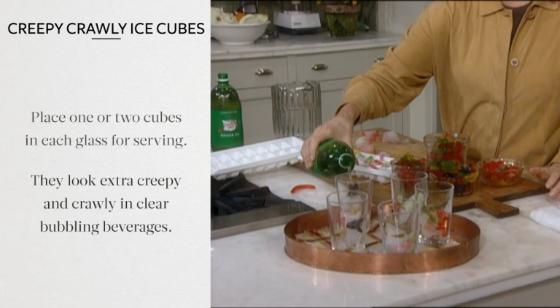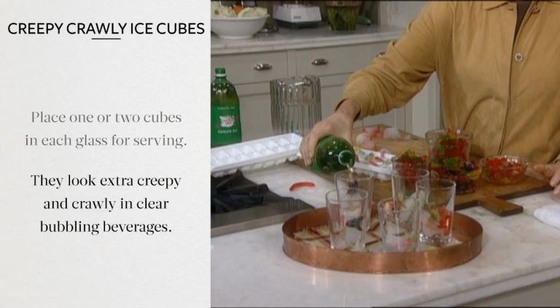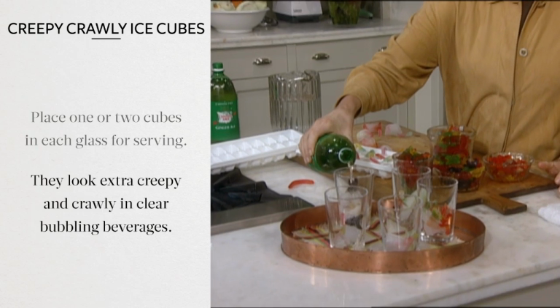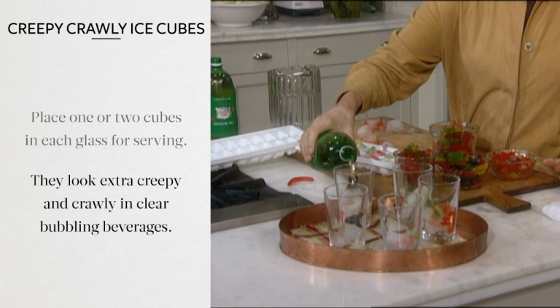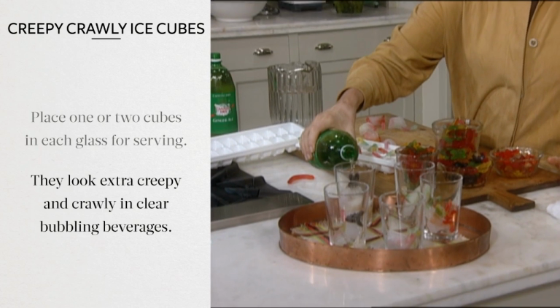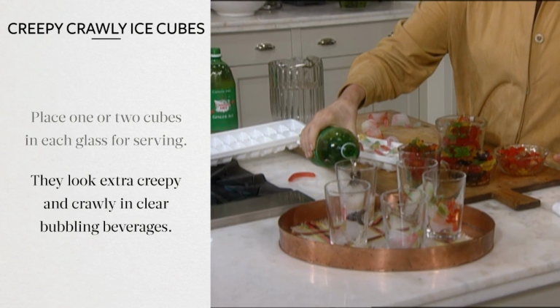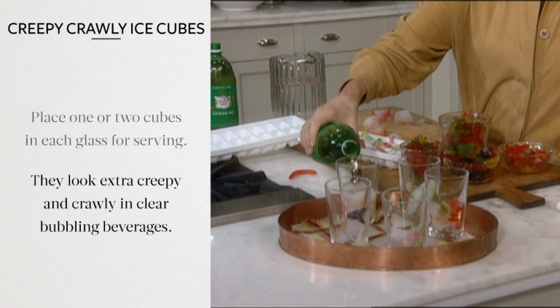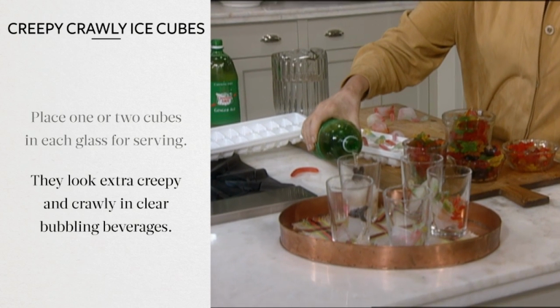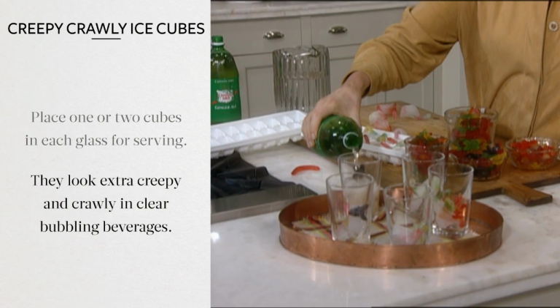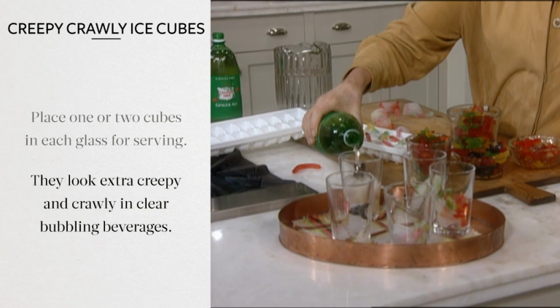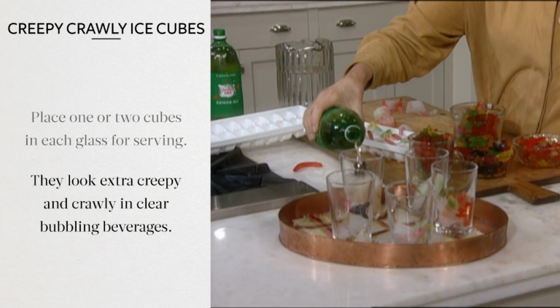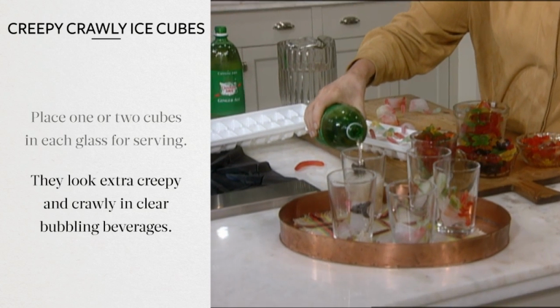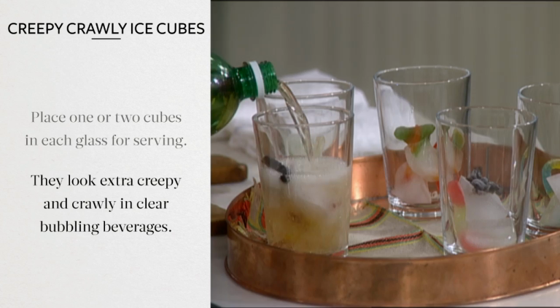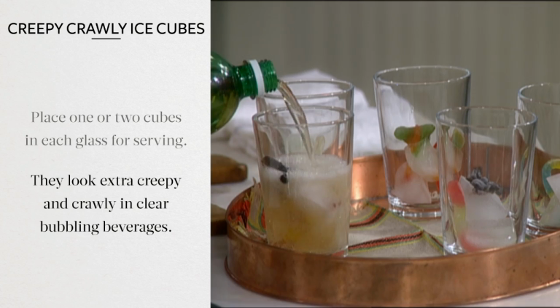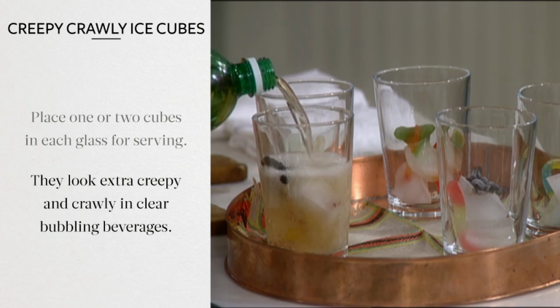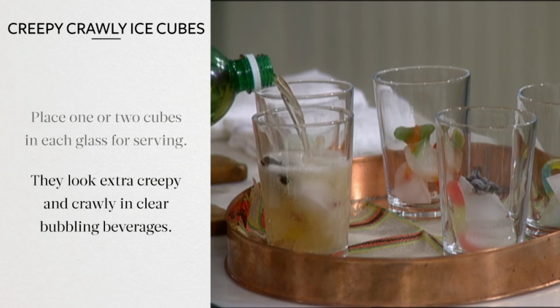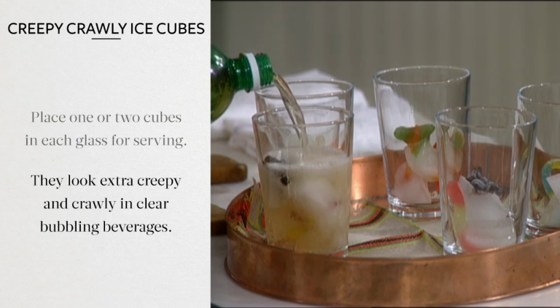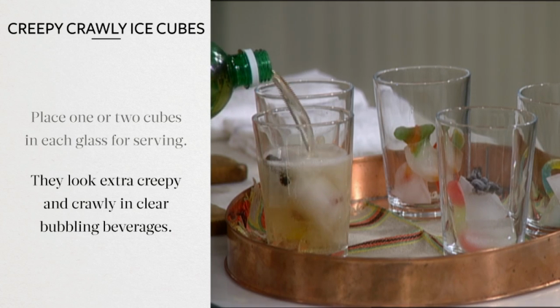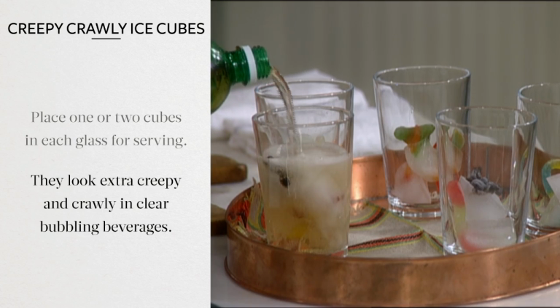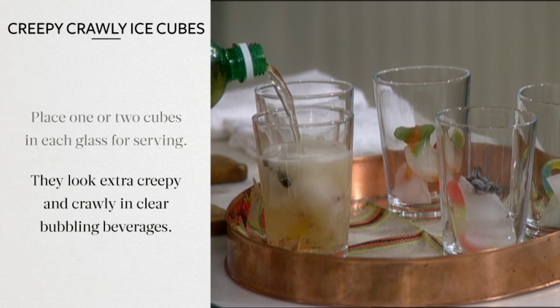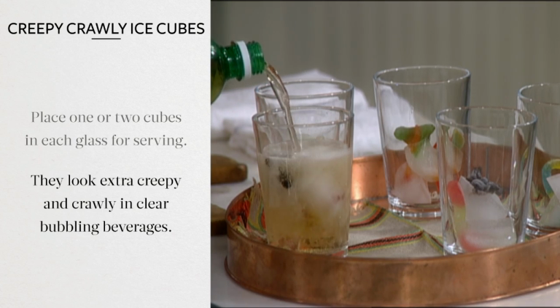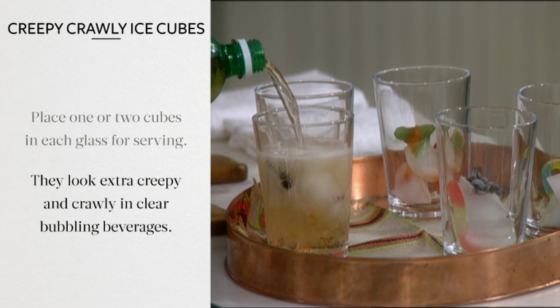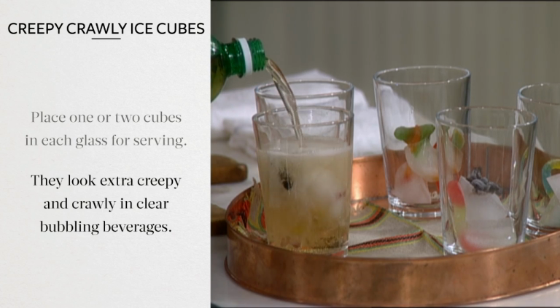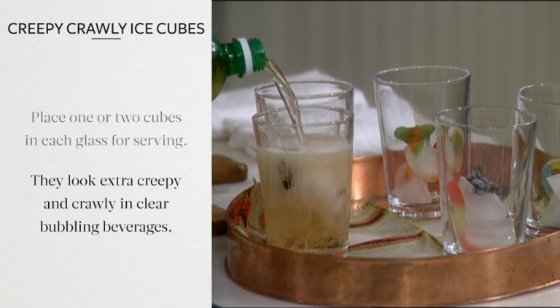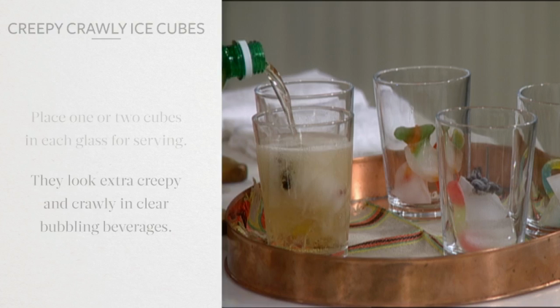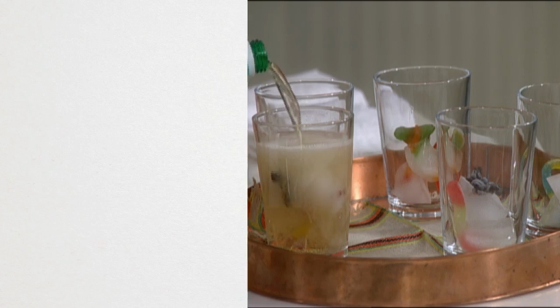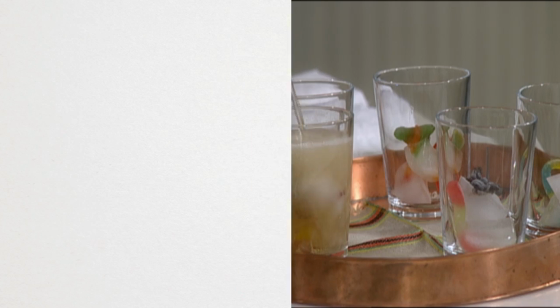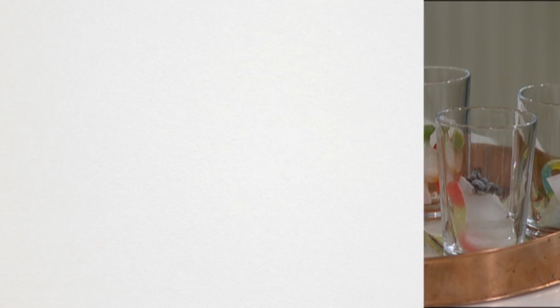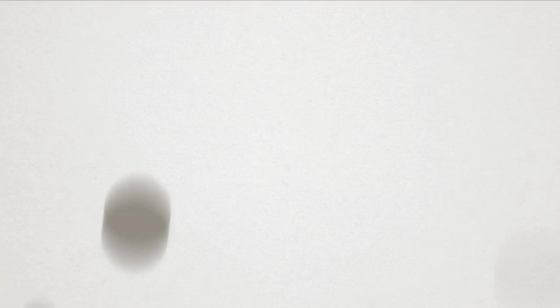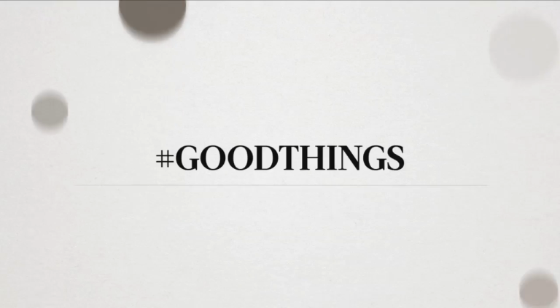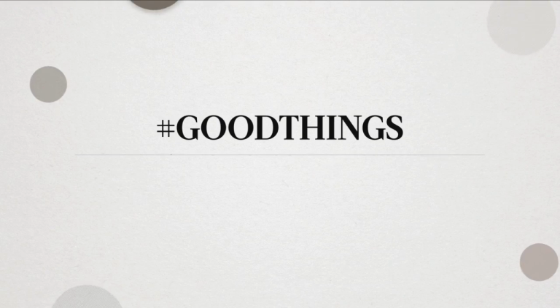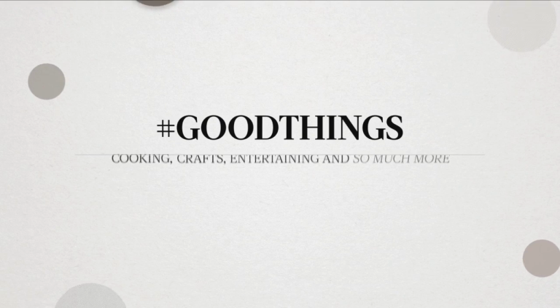These look extra creepy and crawly in clear, bubbling beverages, like ginger ale. It's a good thing!